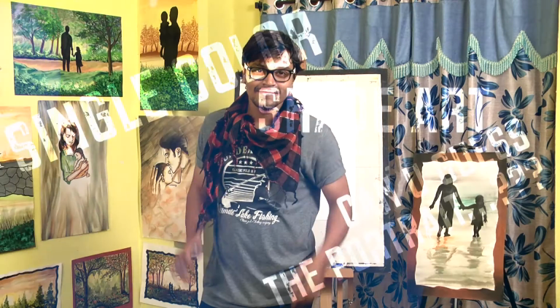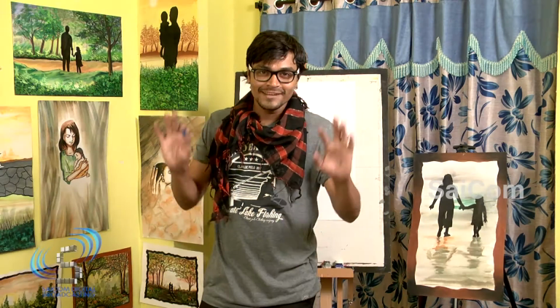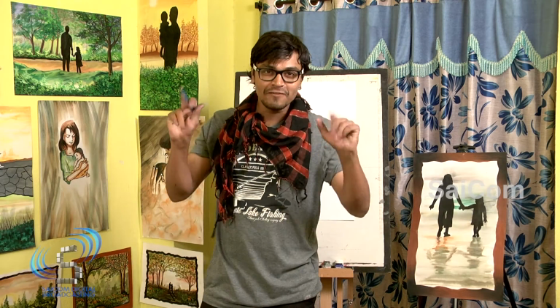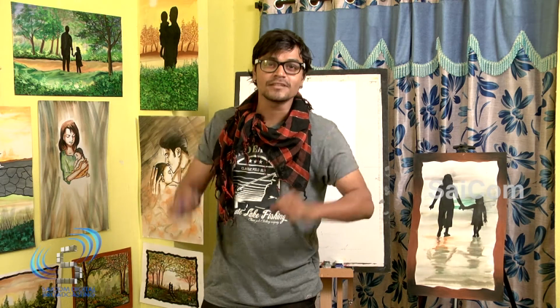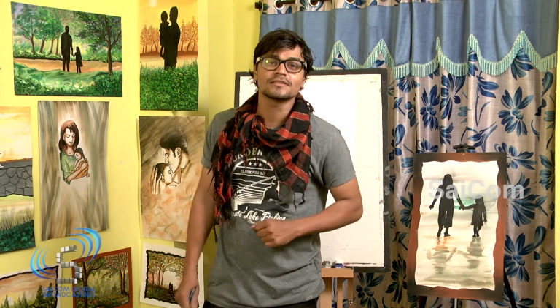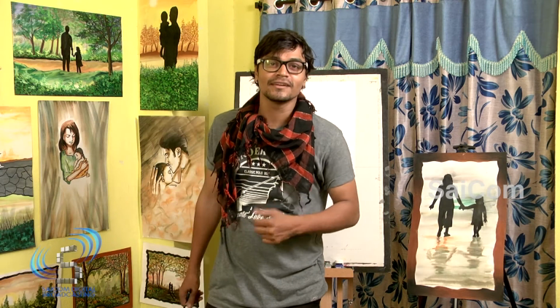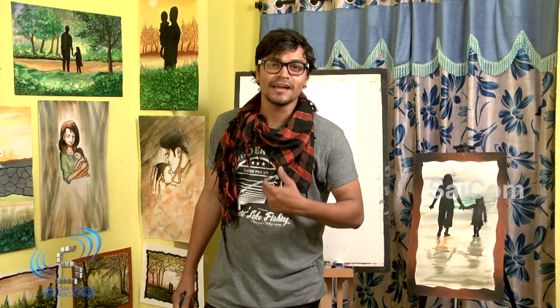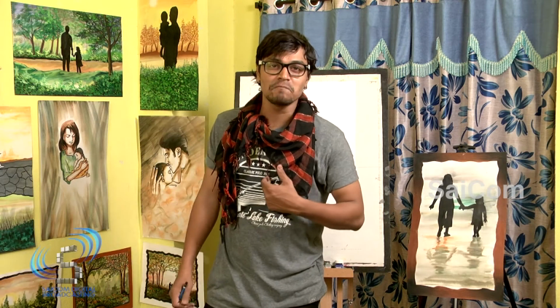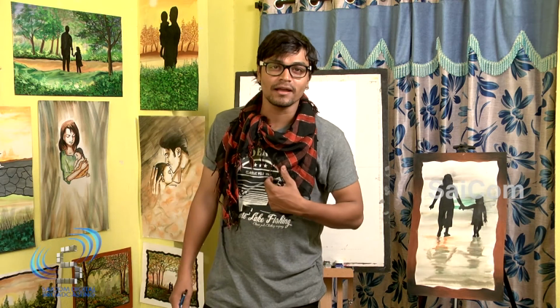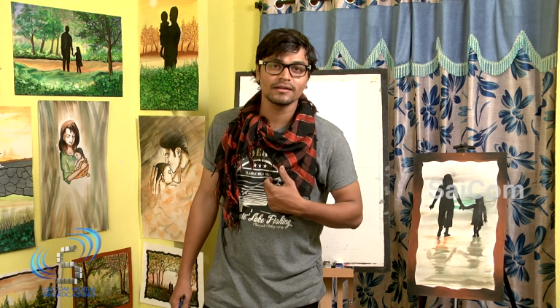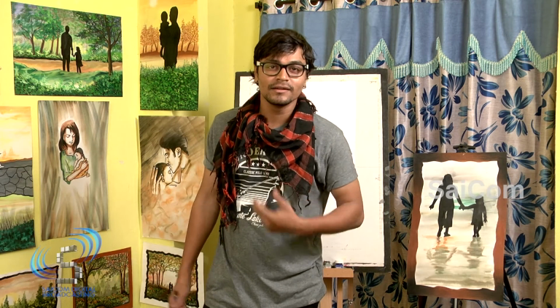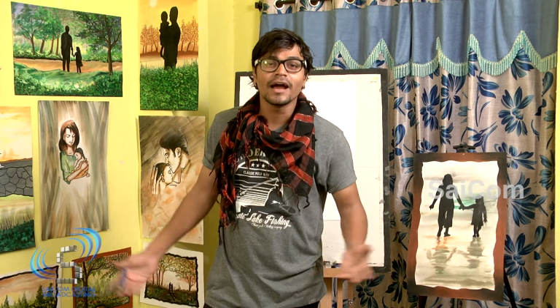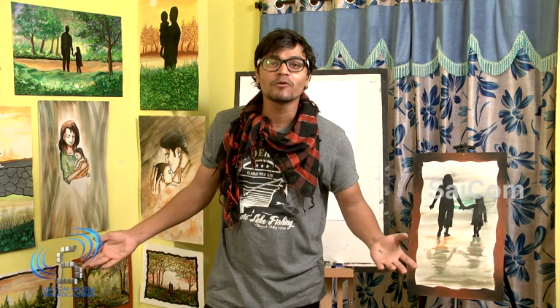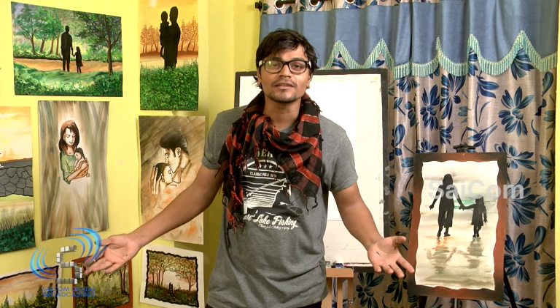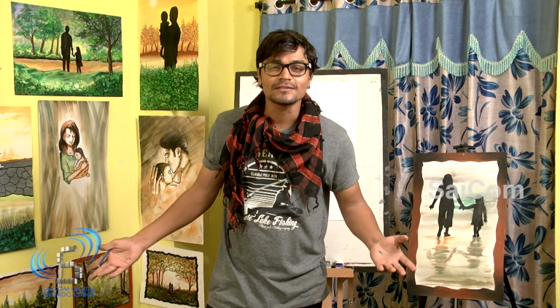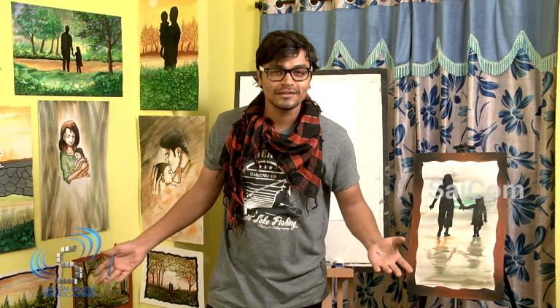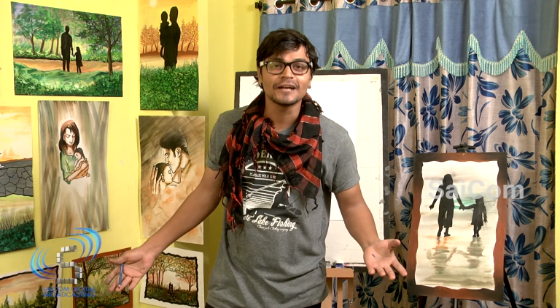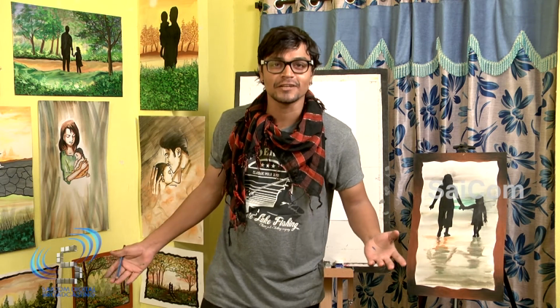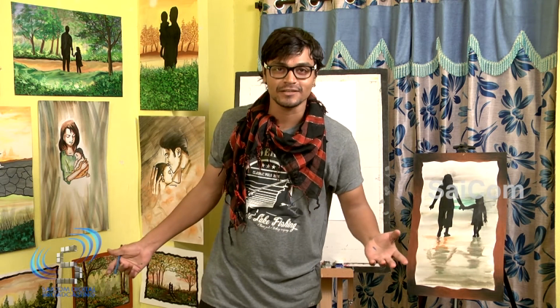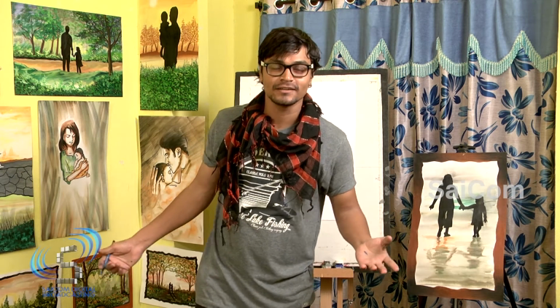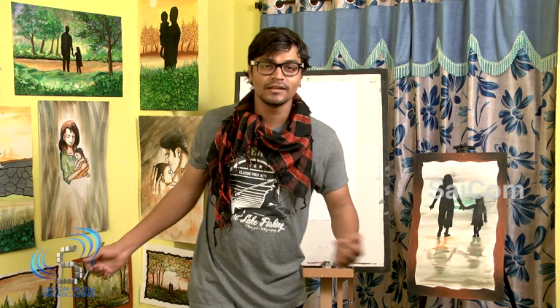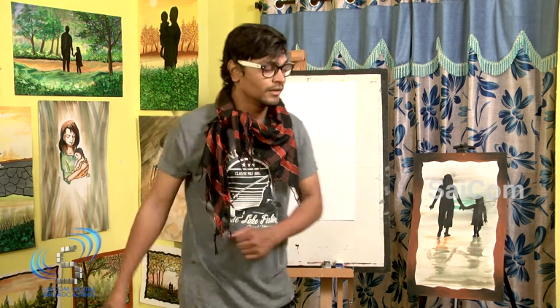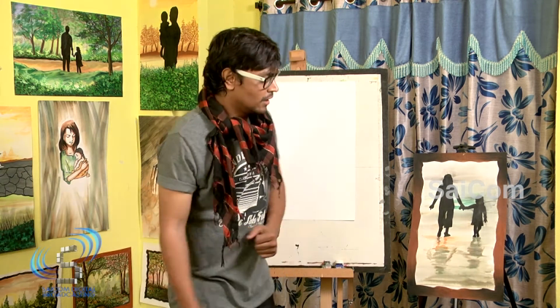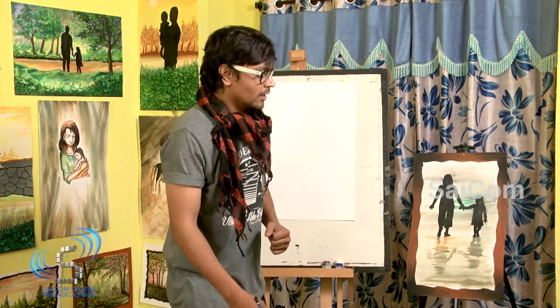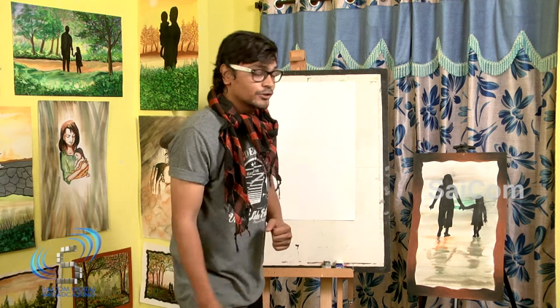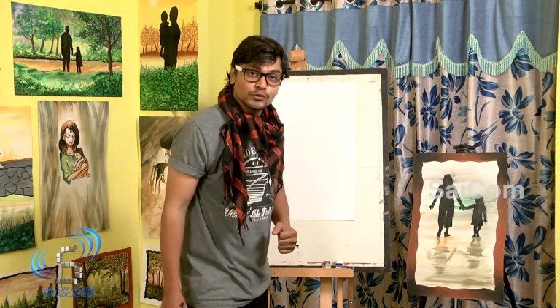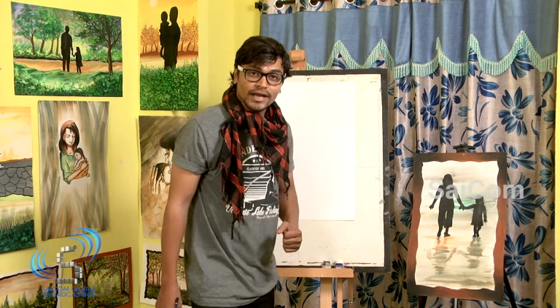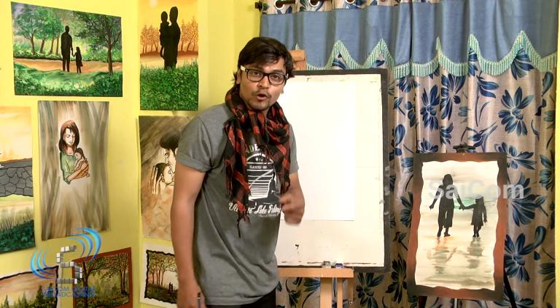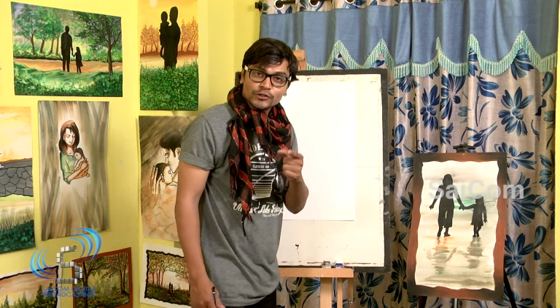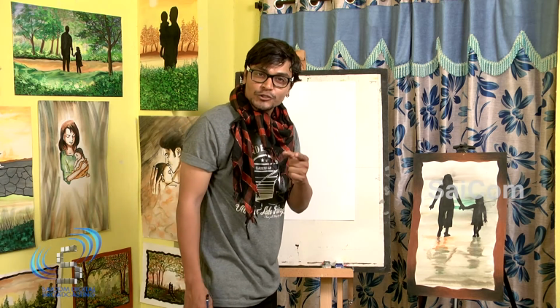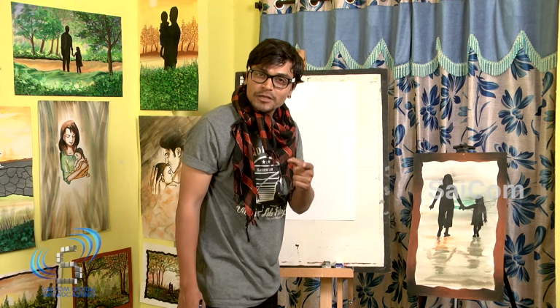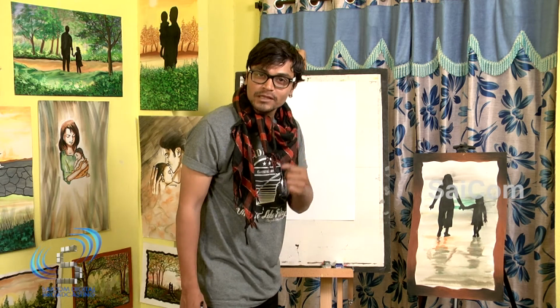Hi friends, I am back. I am your artist, Artist Harsha. Today I am going to teach you something.